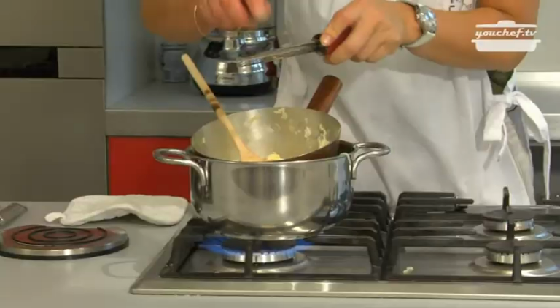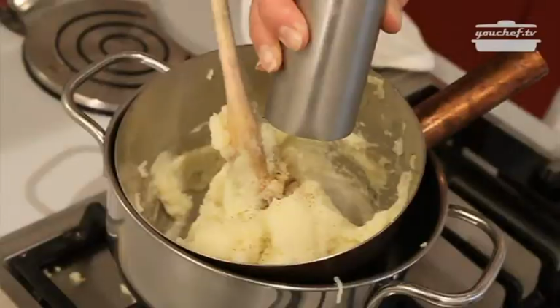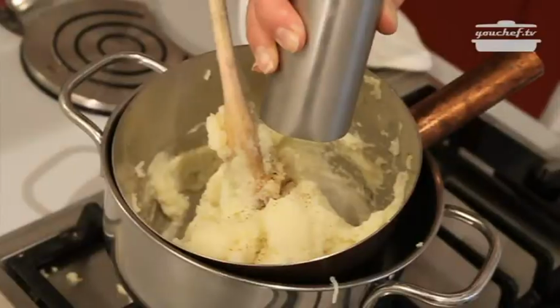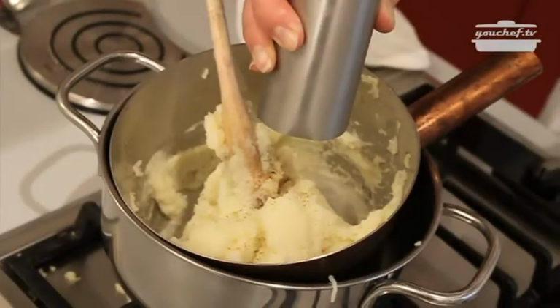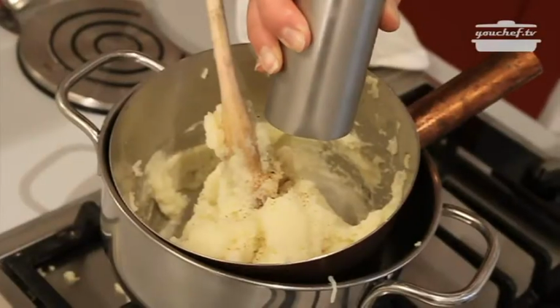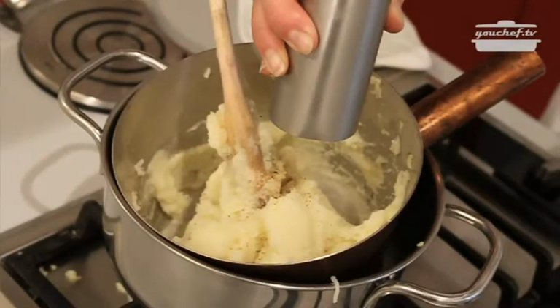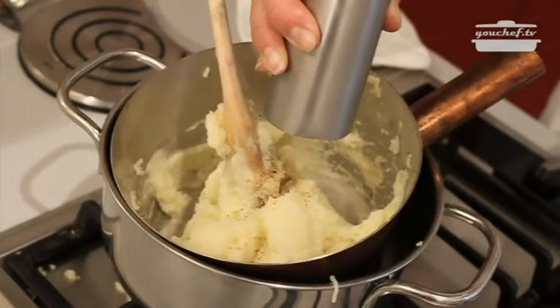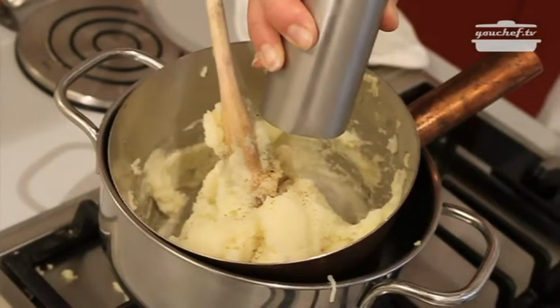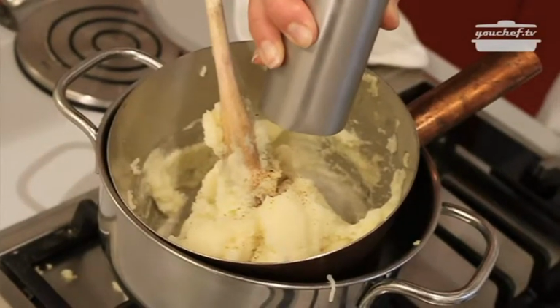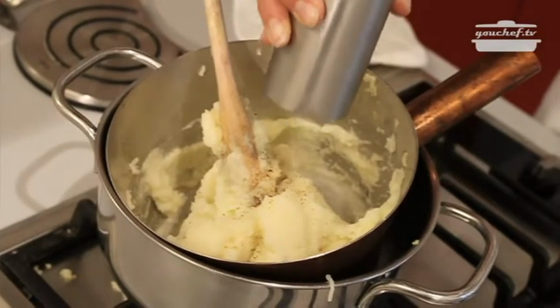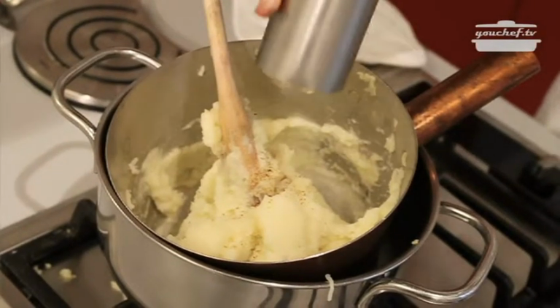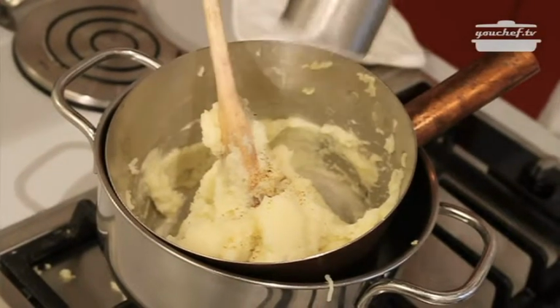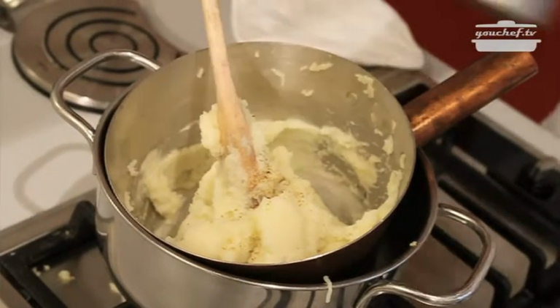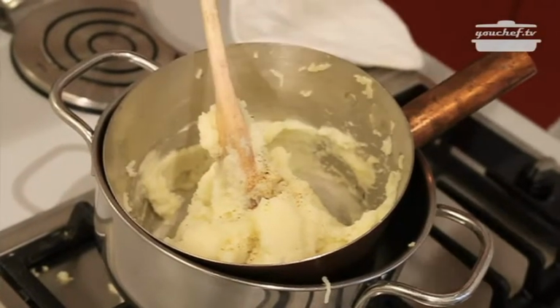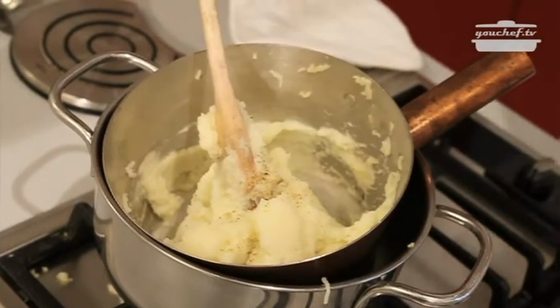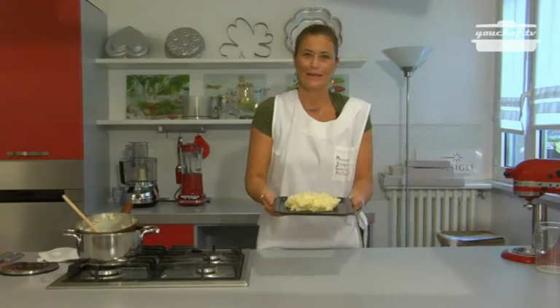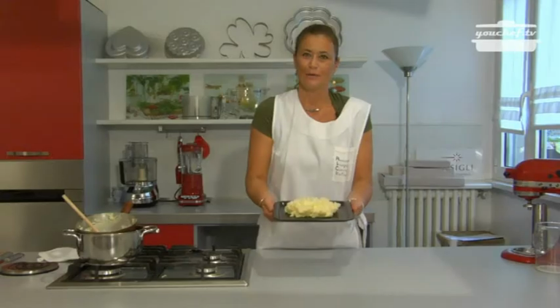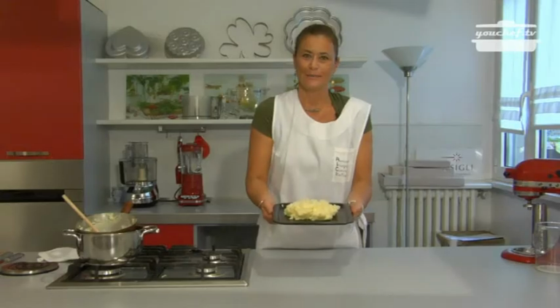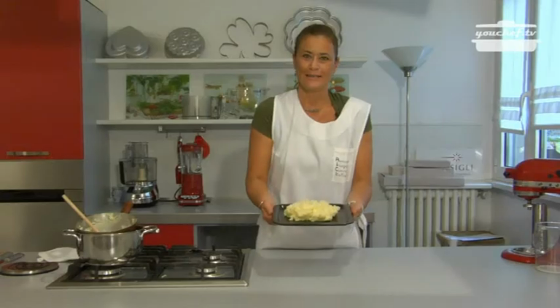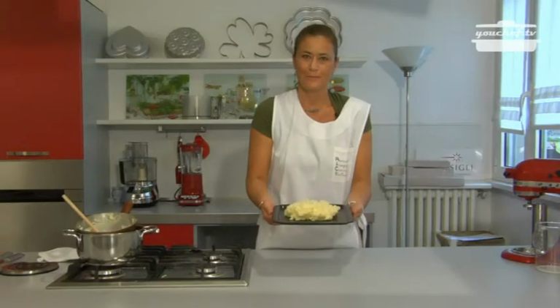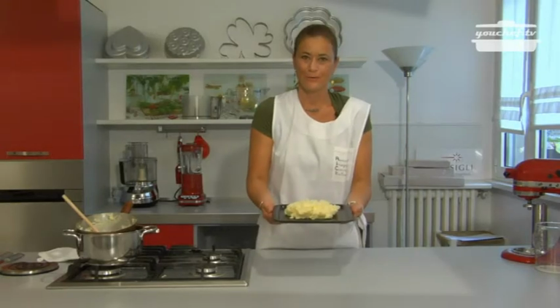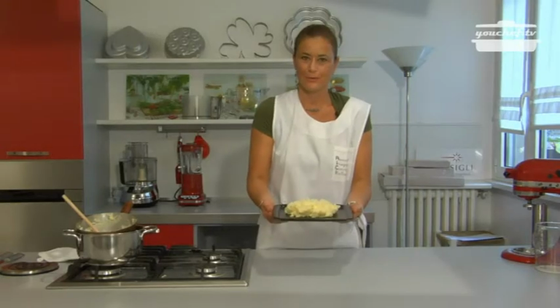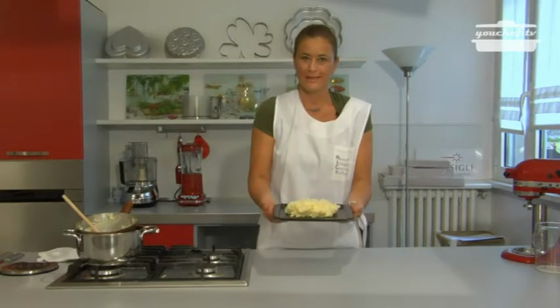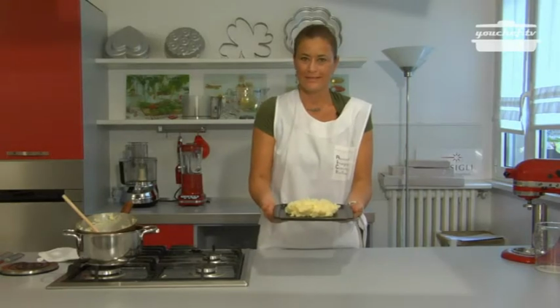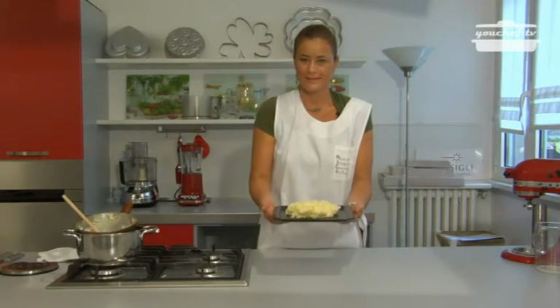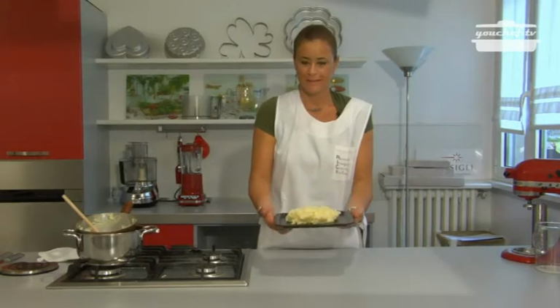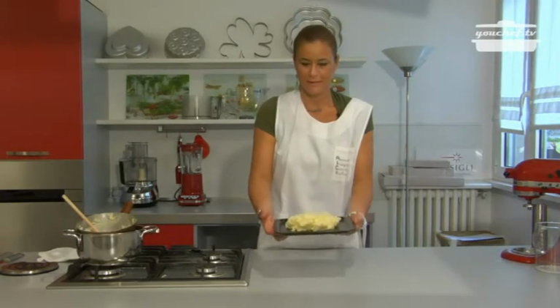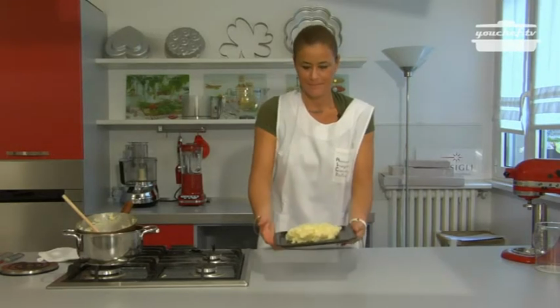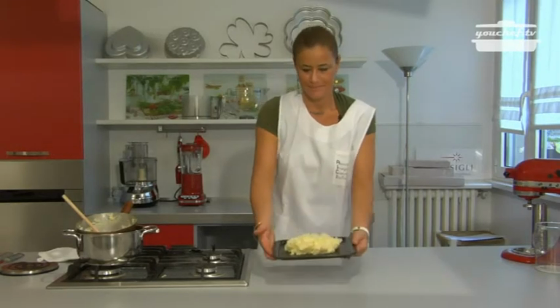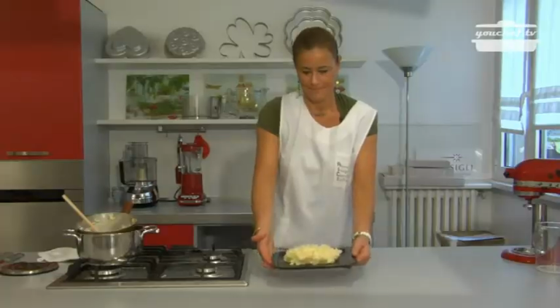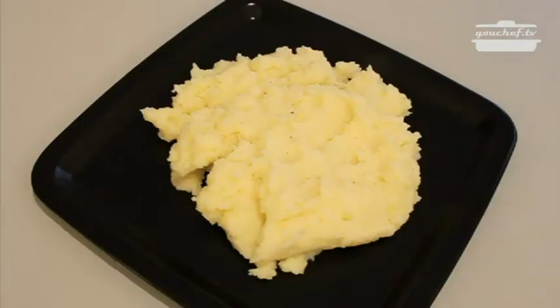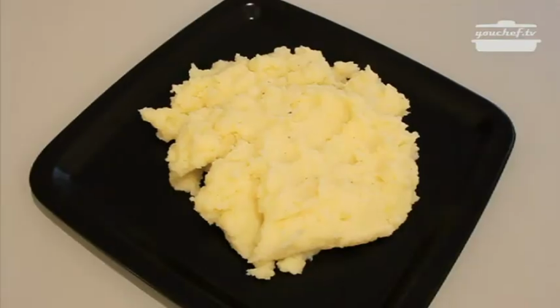Add the nutmeg and some pepper. The smashed potatoes are ready to be eaten. It looks nice and fresh.